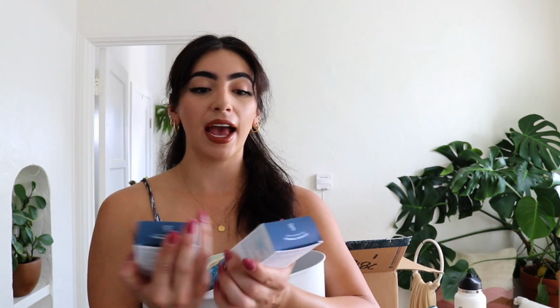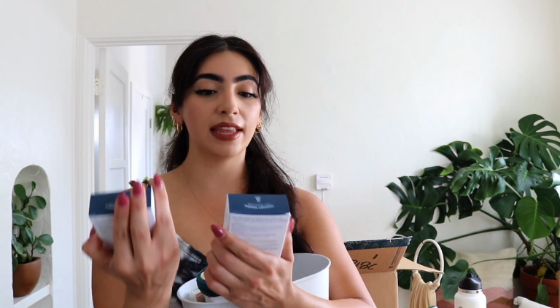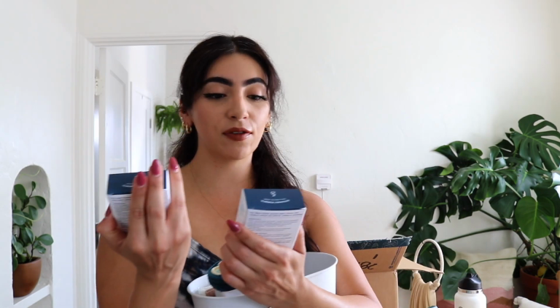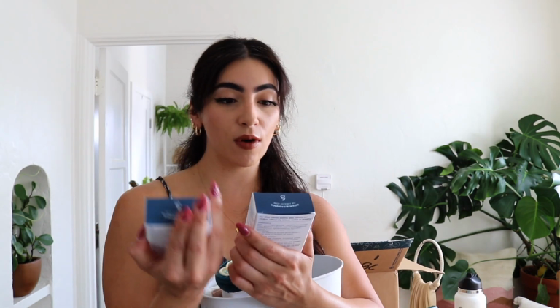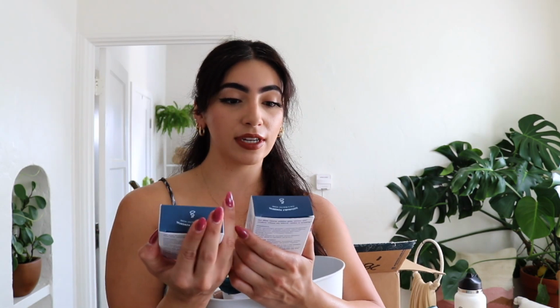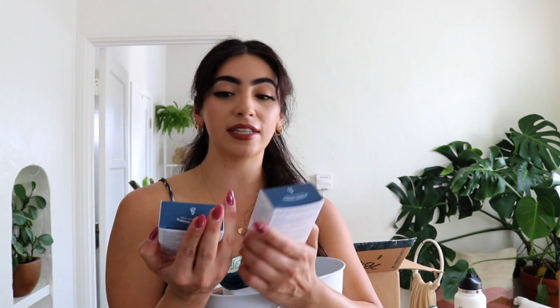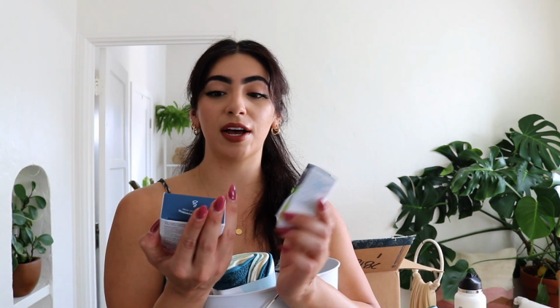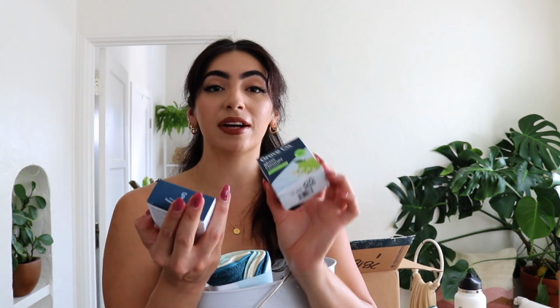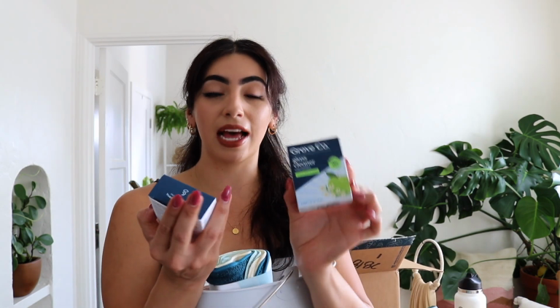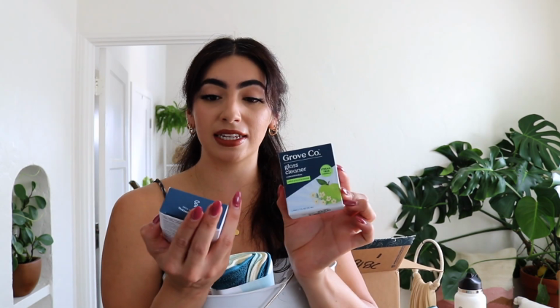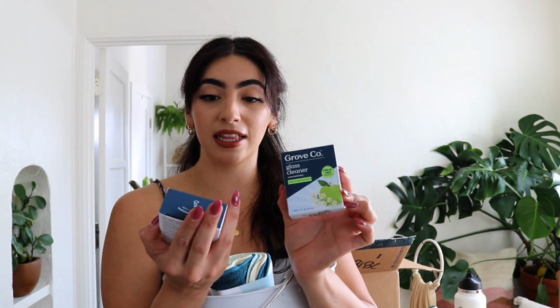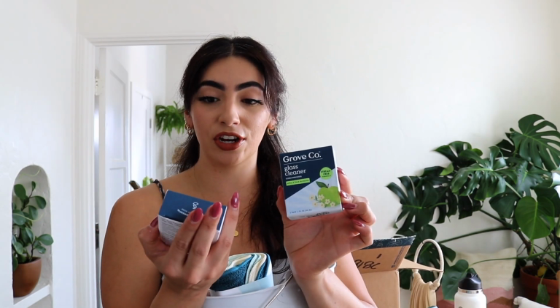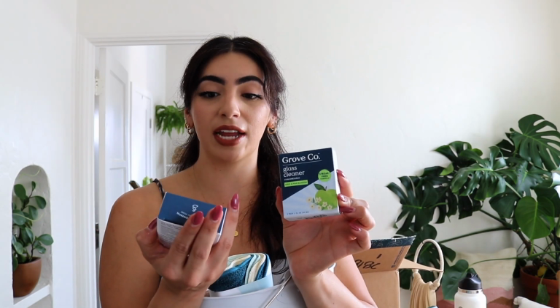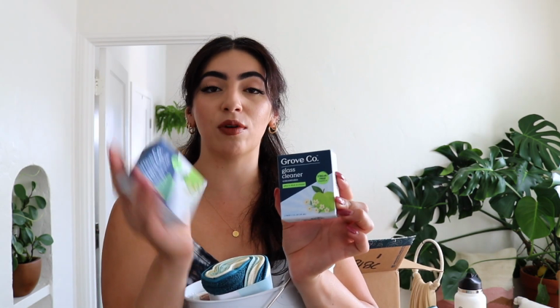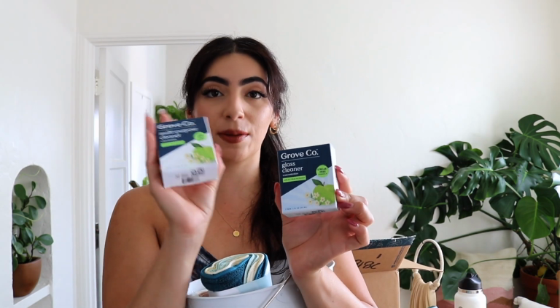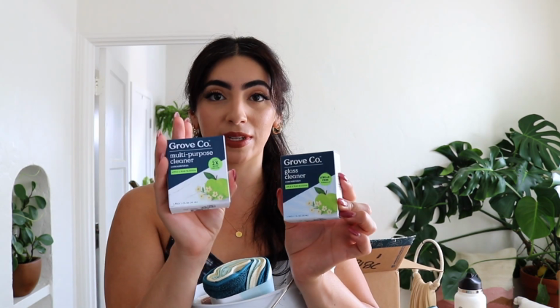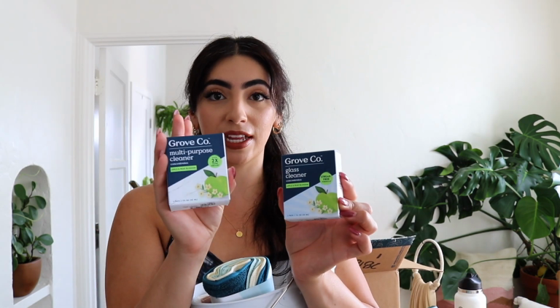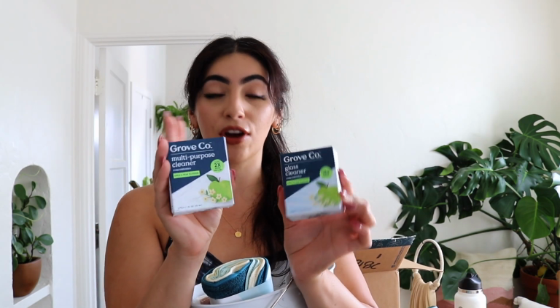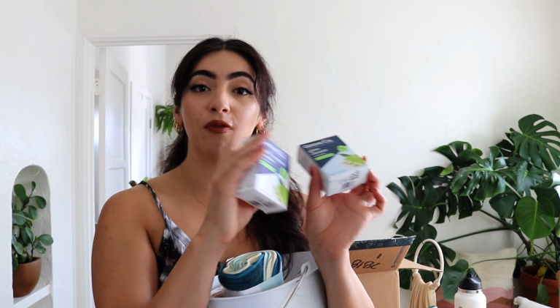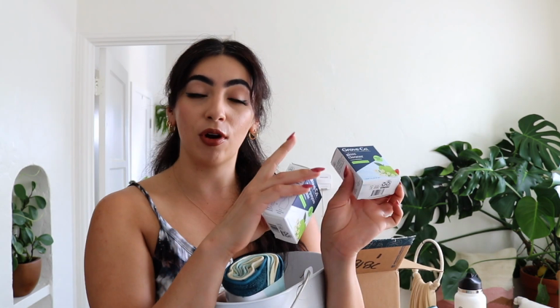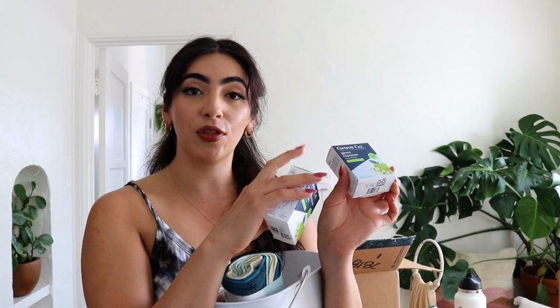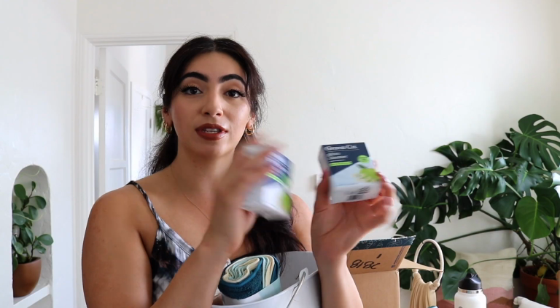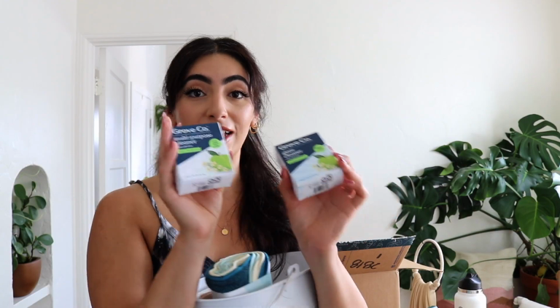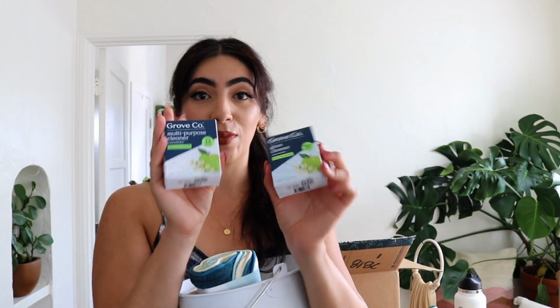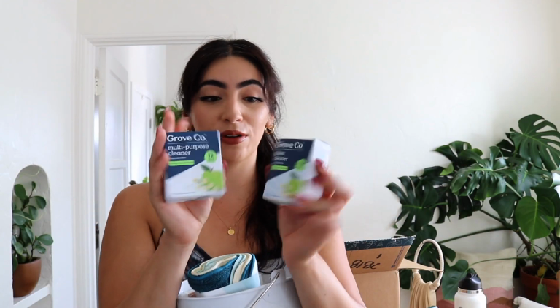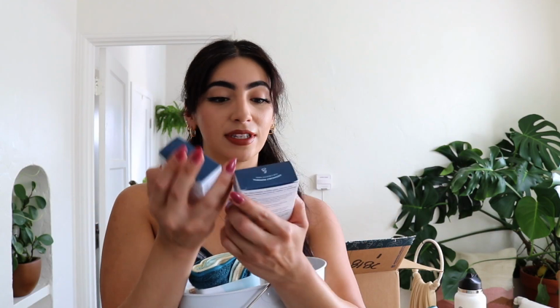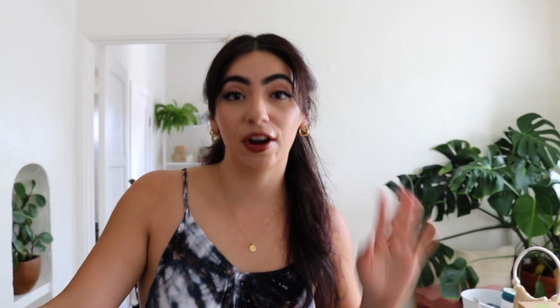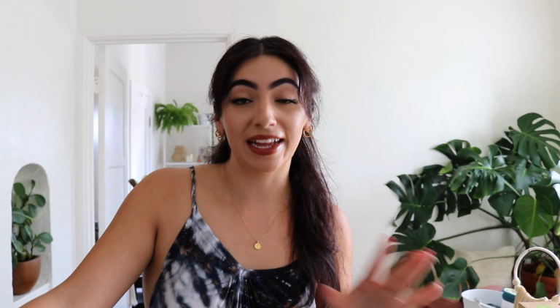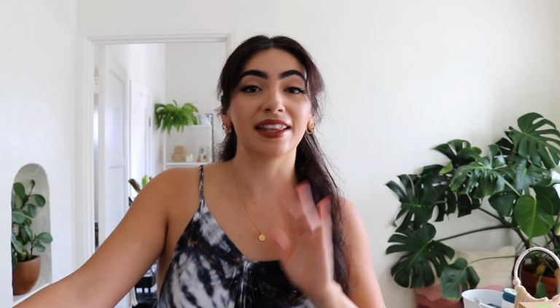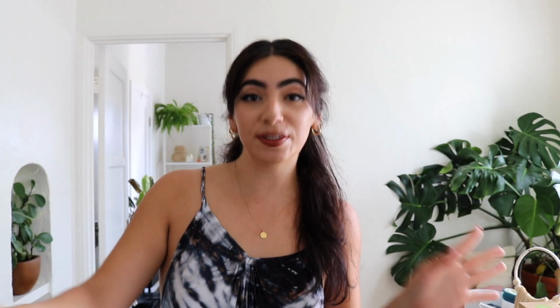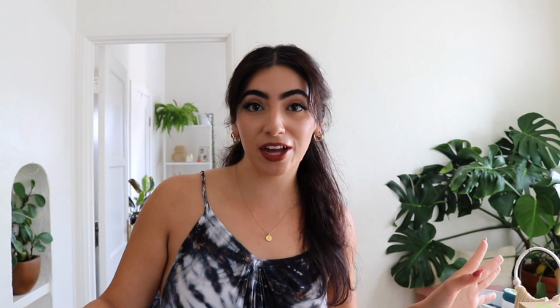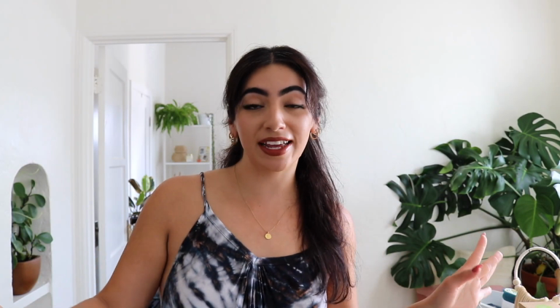Inside the Grove caddies there are sponges, microfiber cleaning cloths, and glass cleaner and multi-purpose cleaner for those glass bottles.